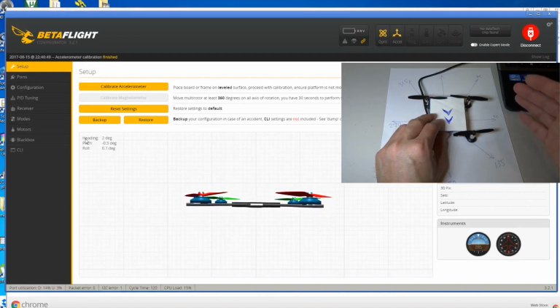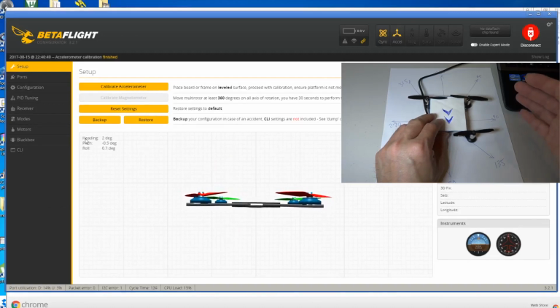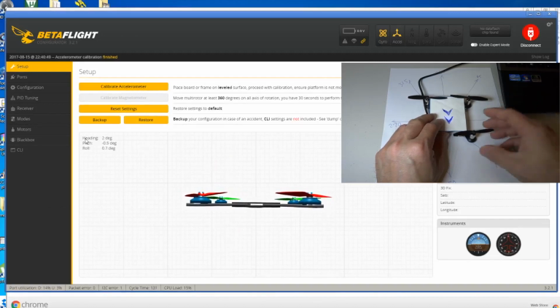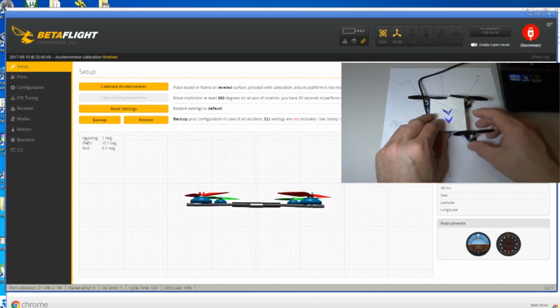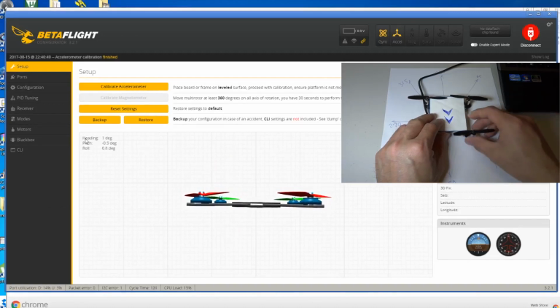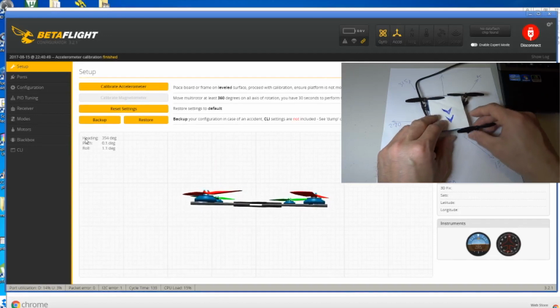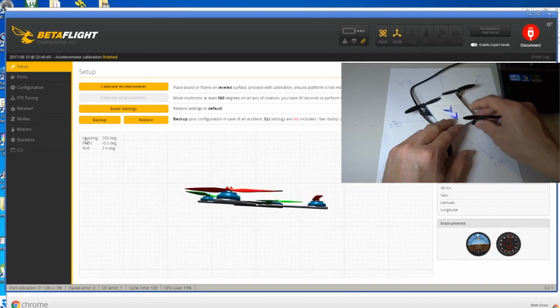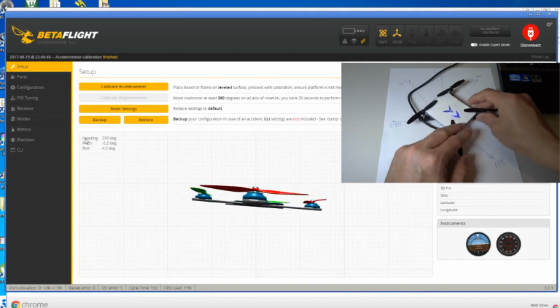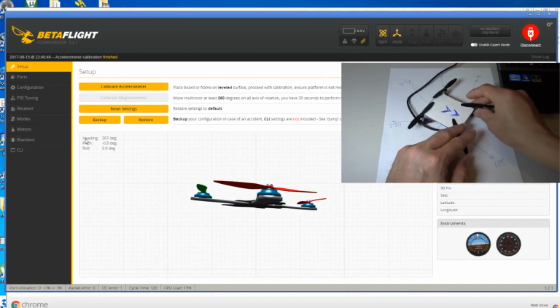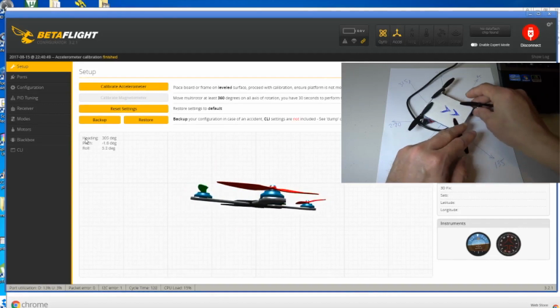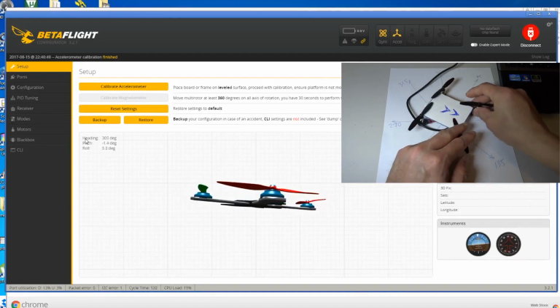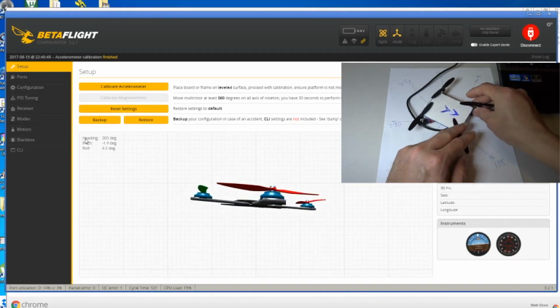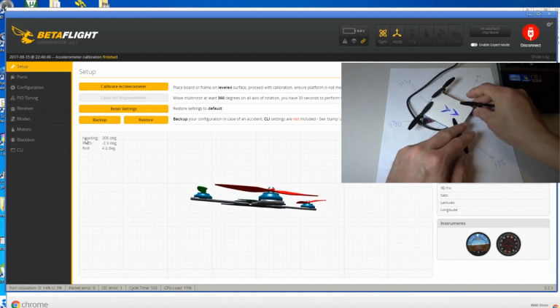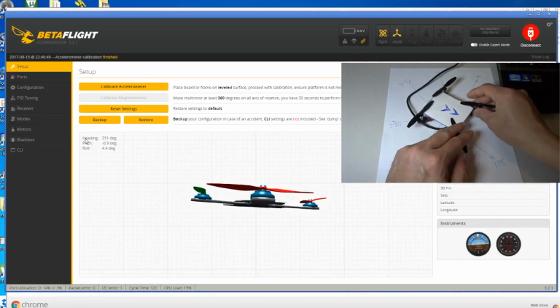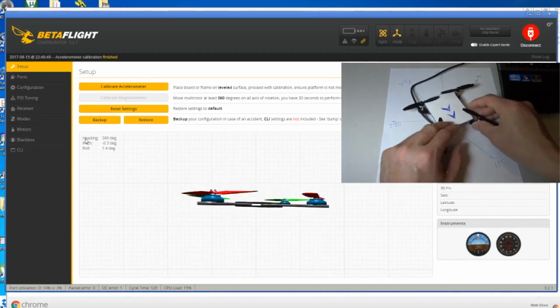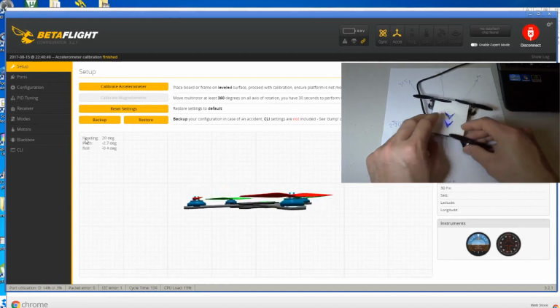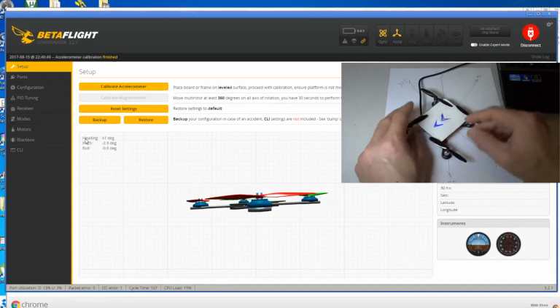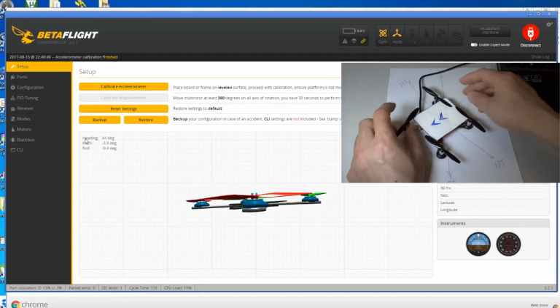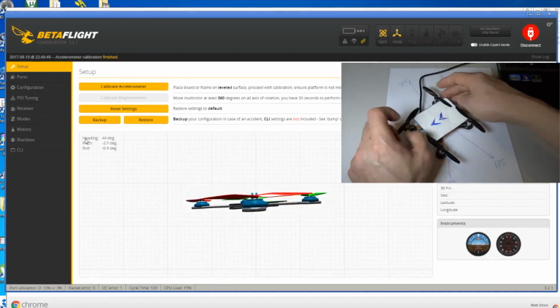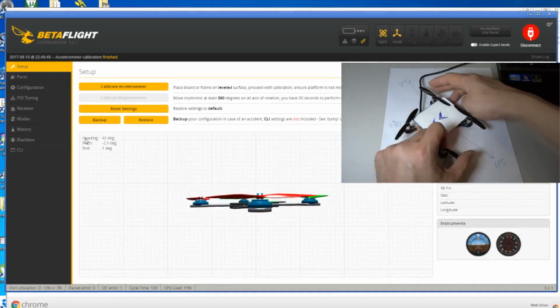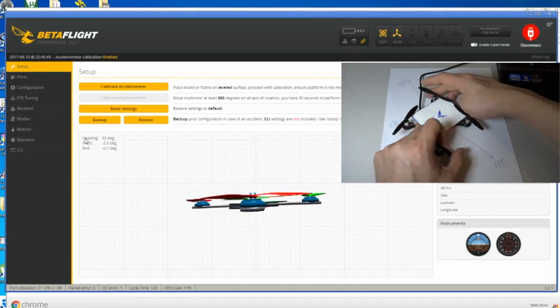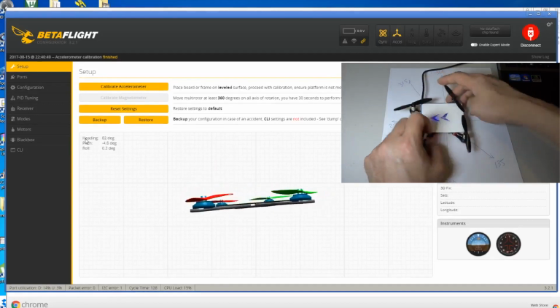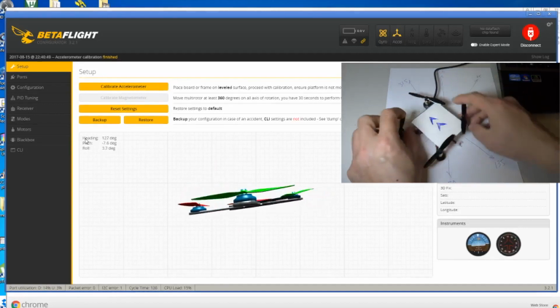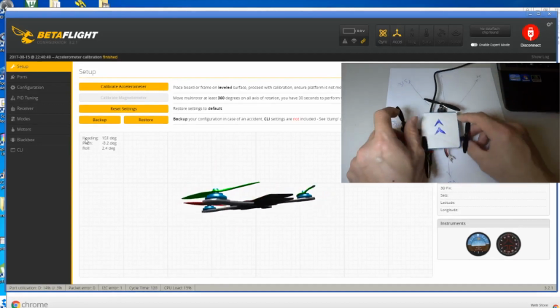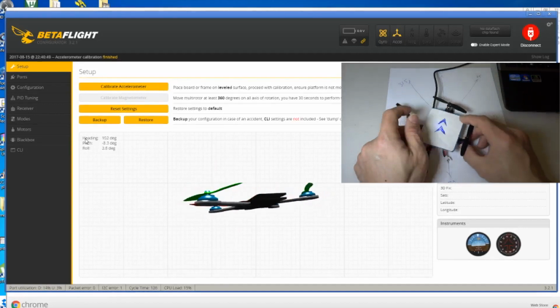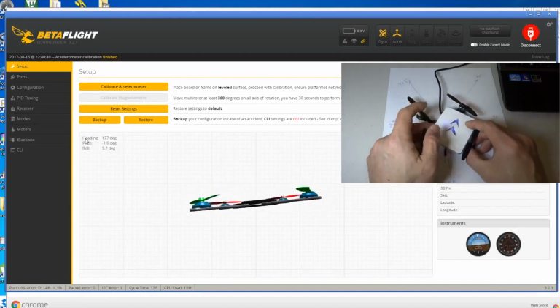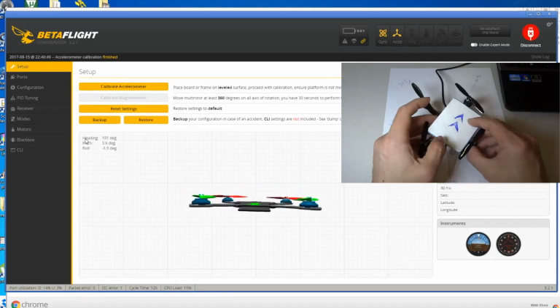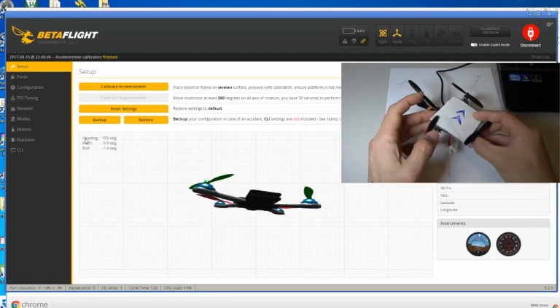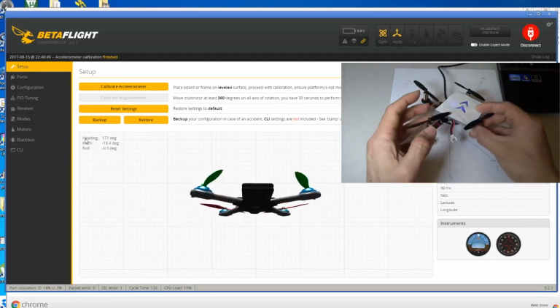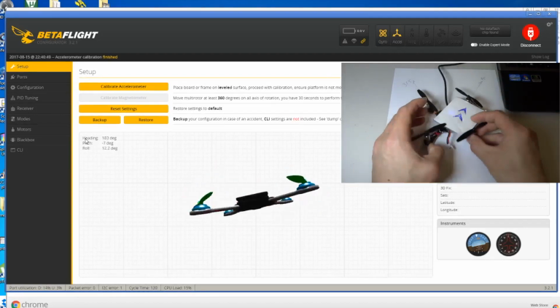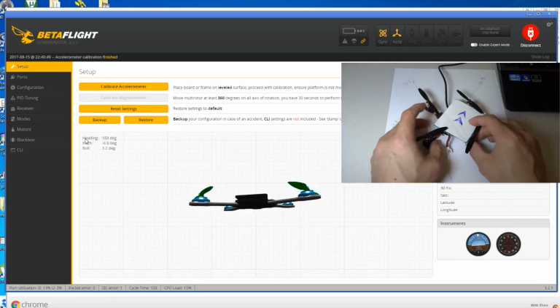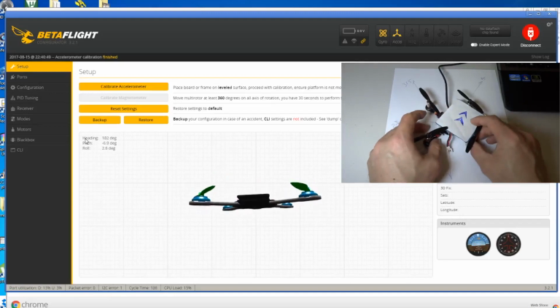If you move to this side you need to give a positive number. So if you move back again, go back to configuration and put 0.